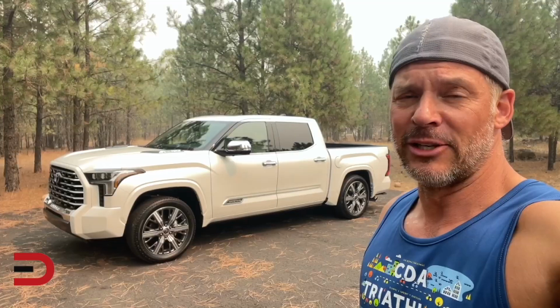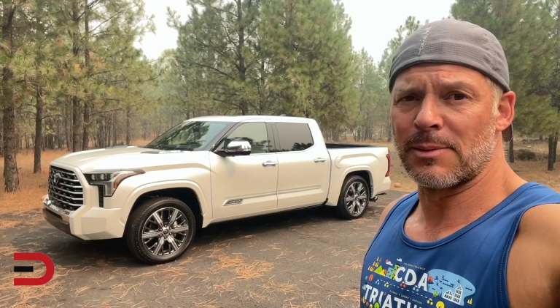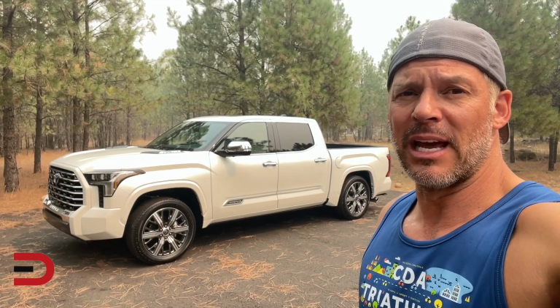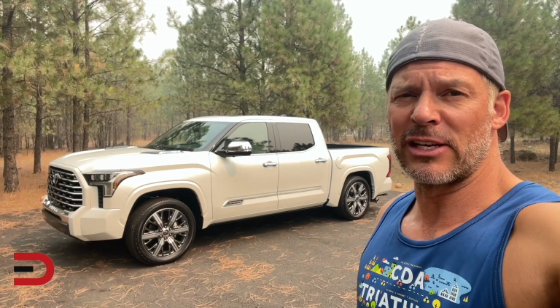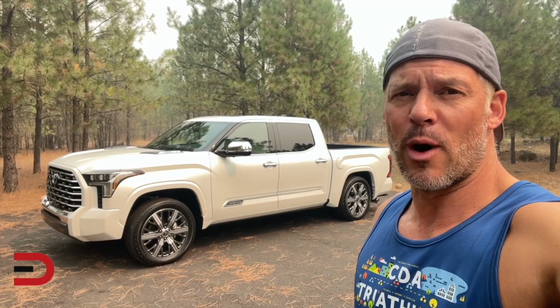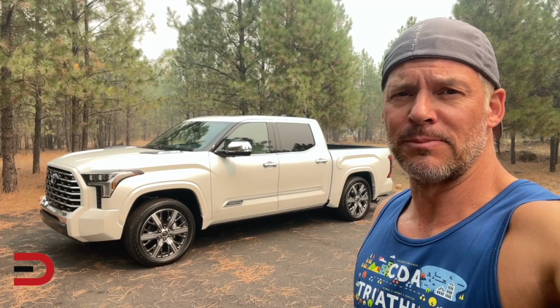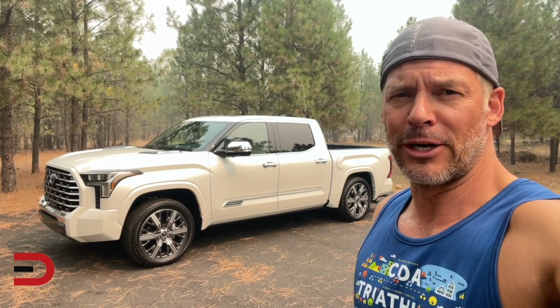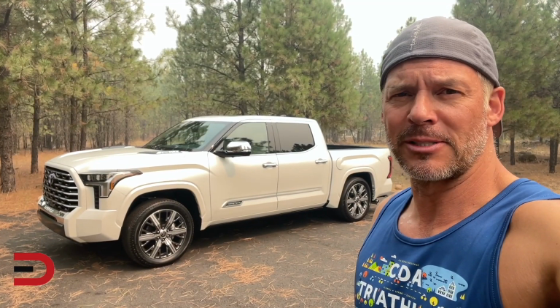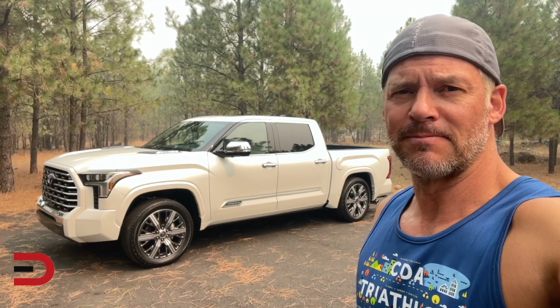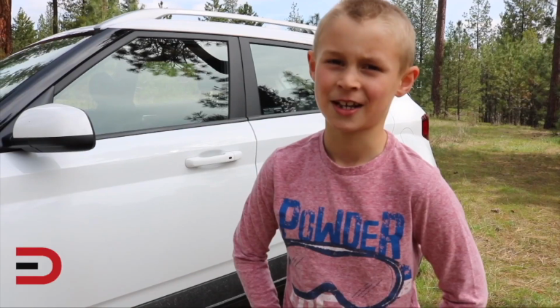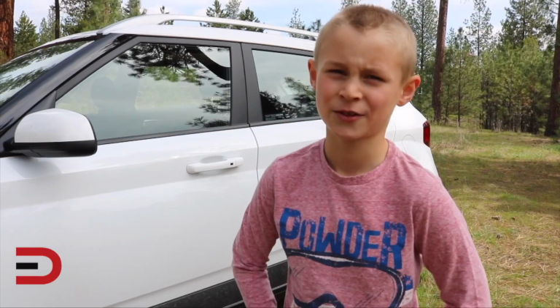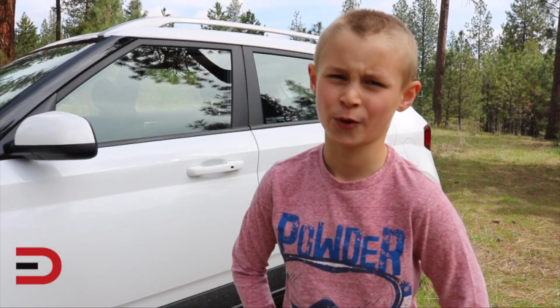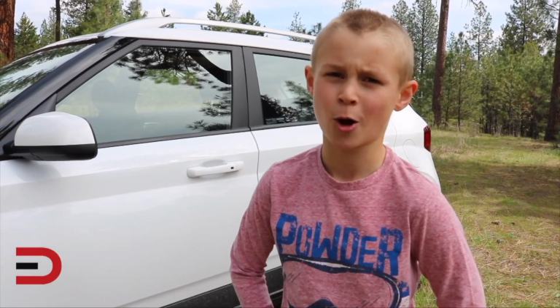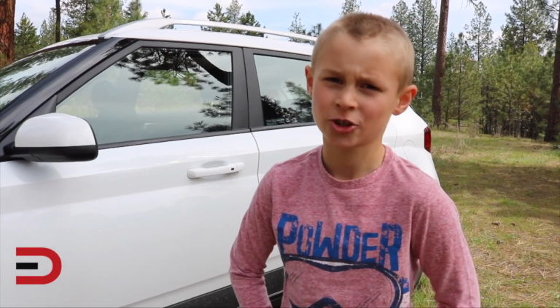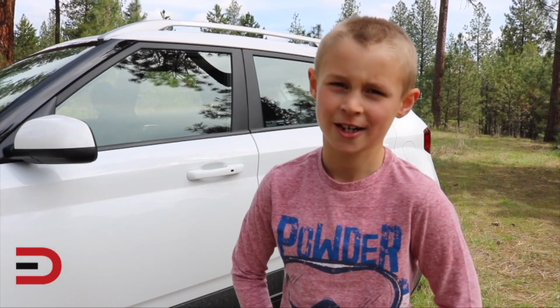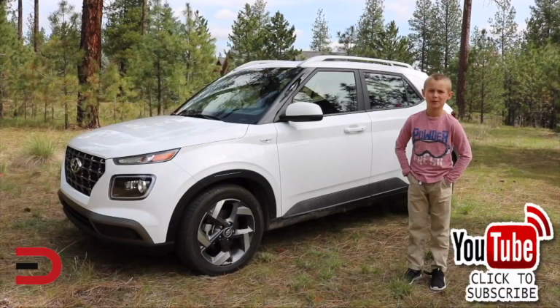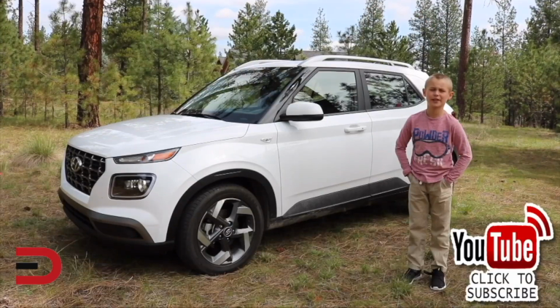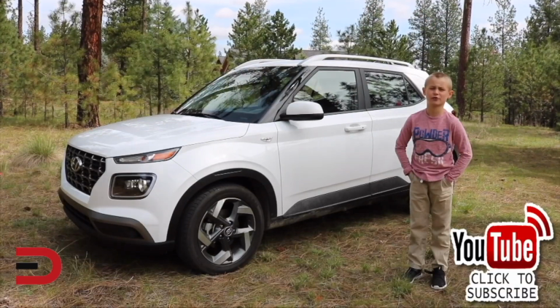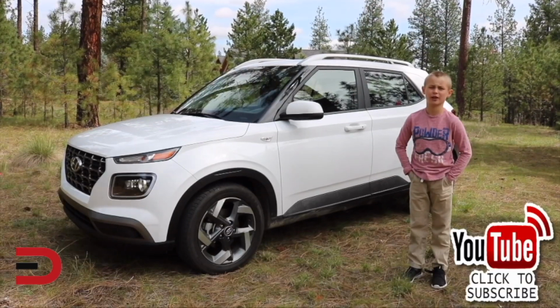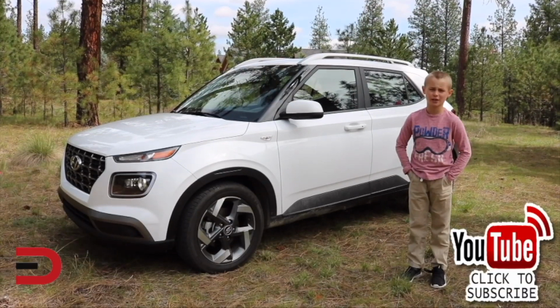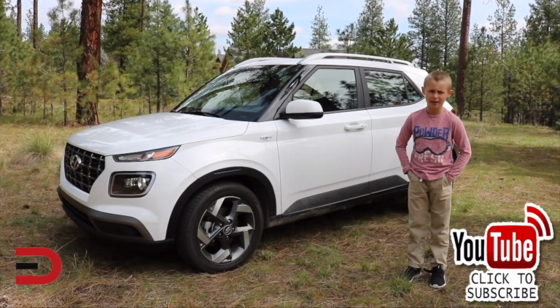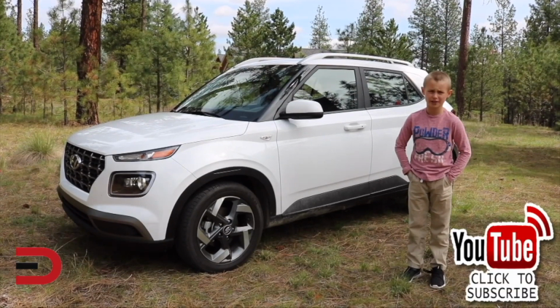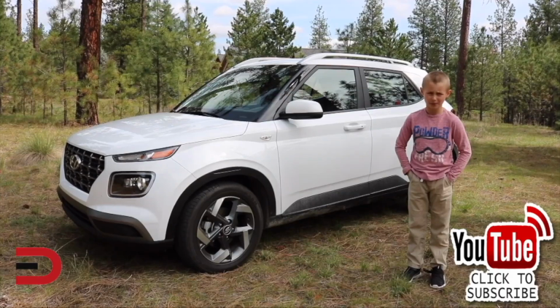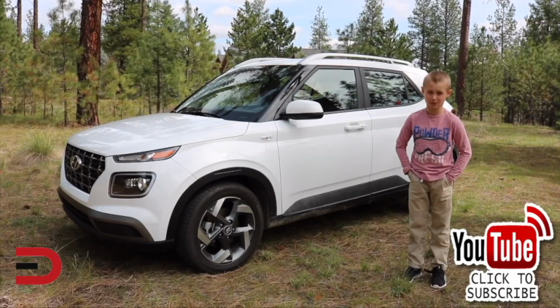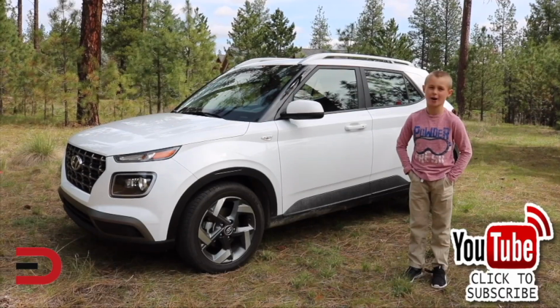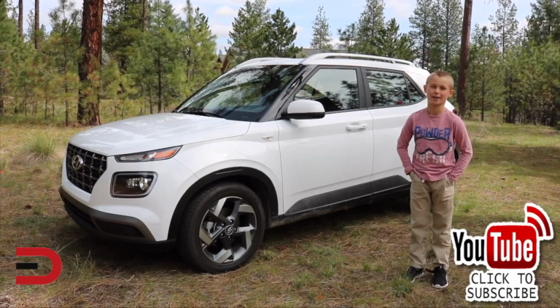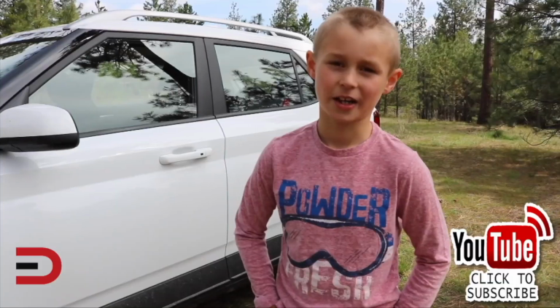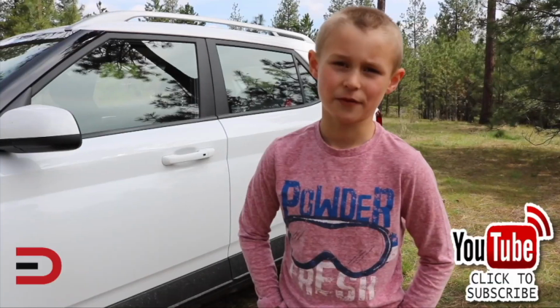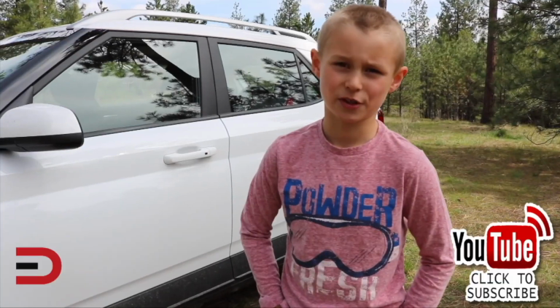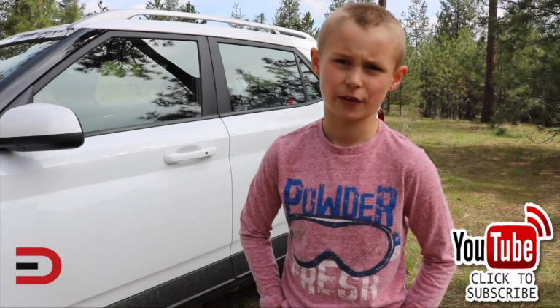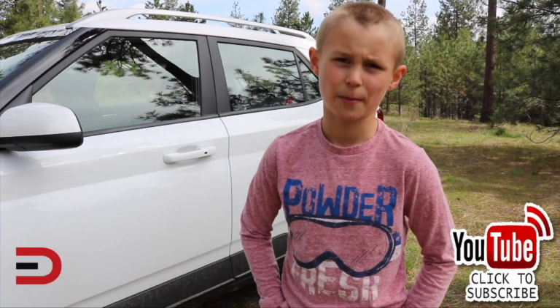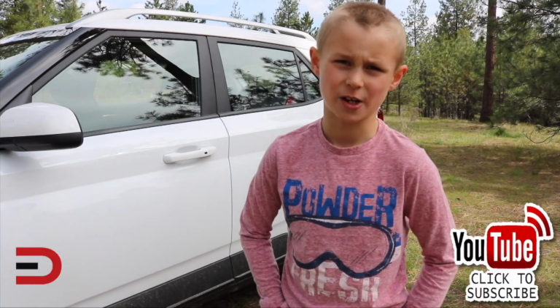Until next time, I'm Dave. Thanks for watching. Please click subscribe and give us a thumbs up. See you next time.